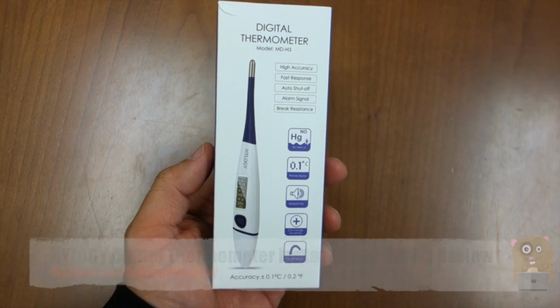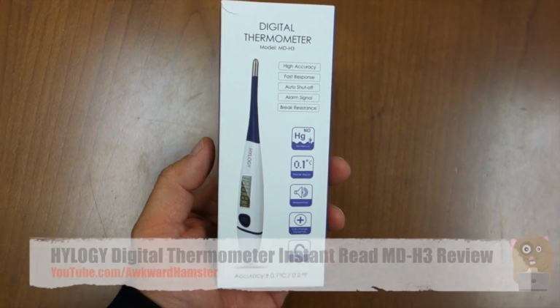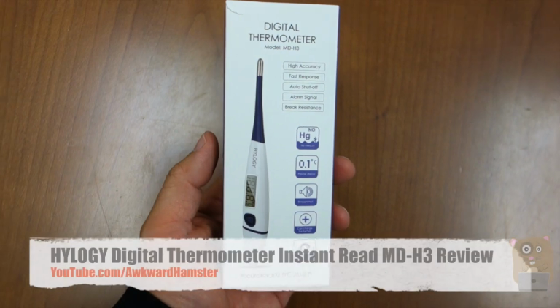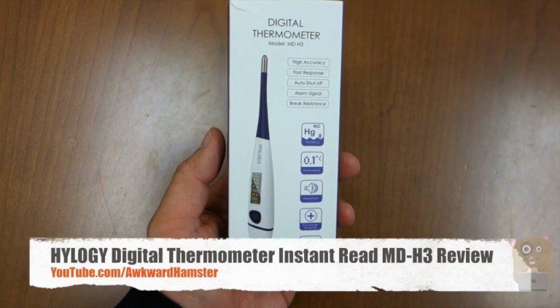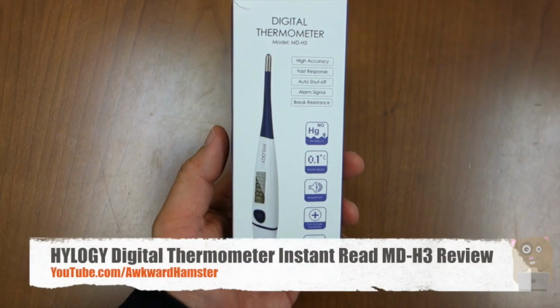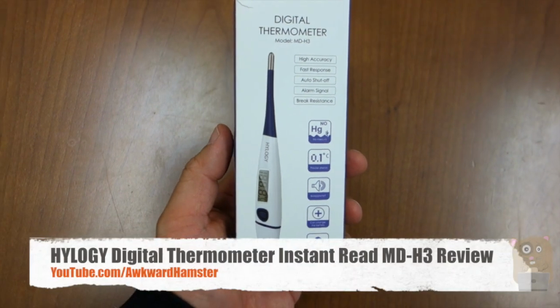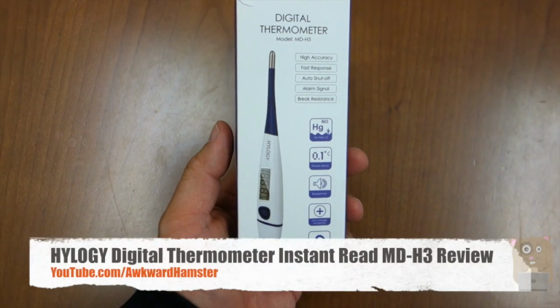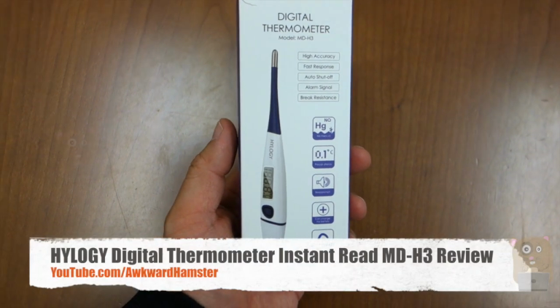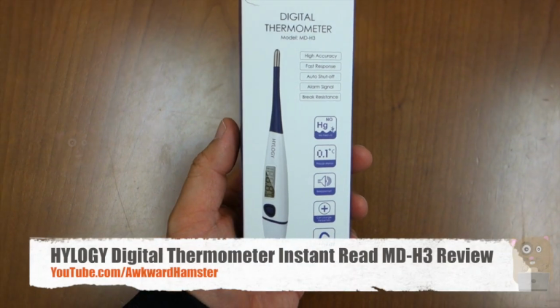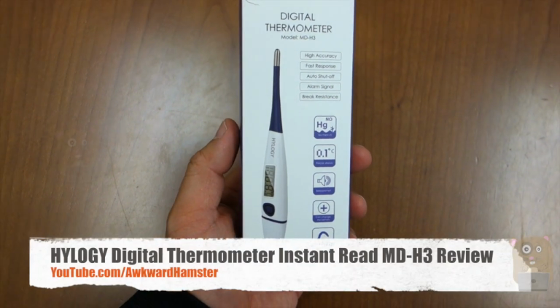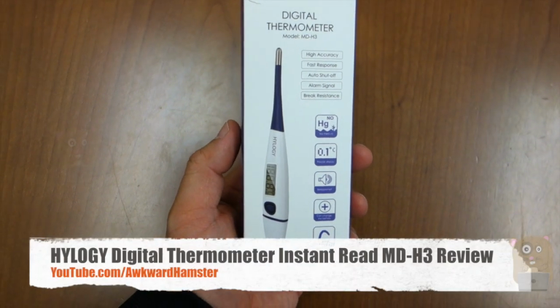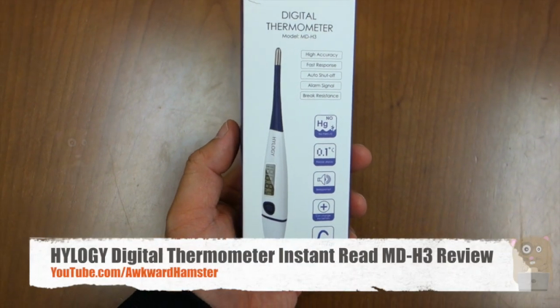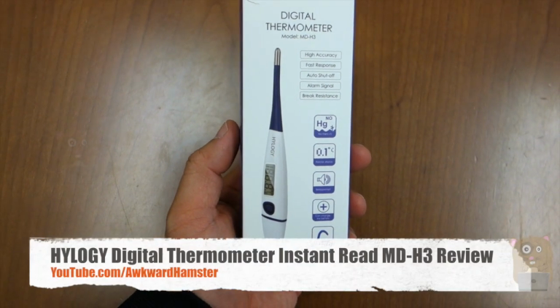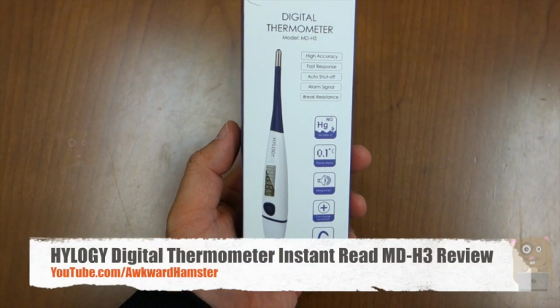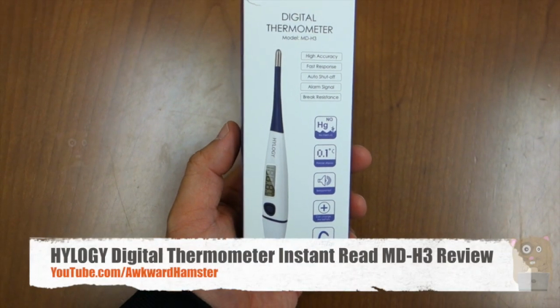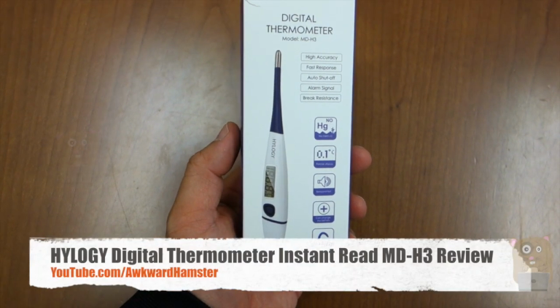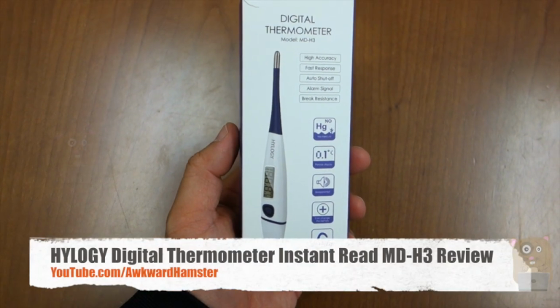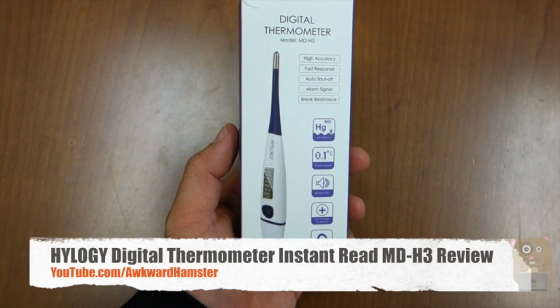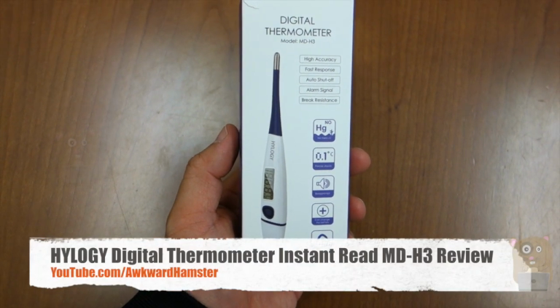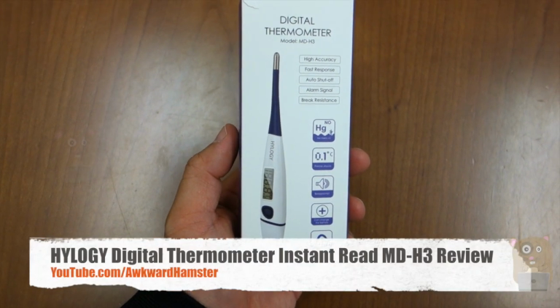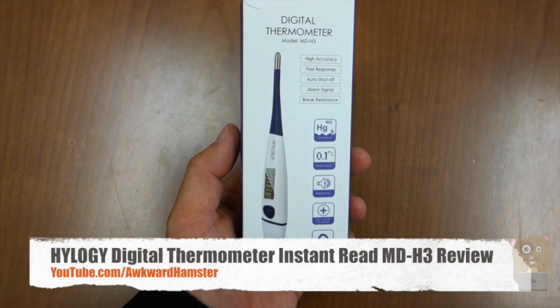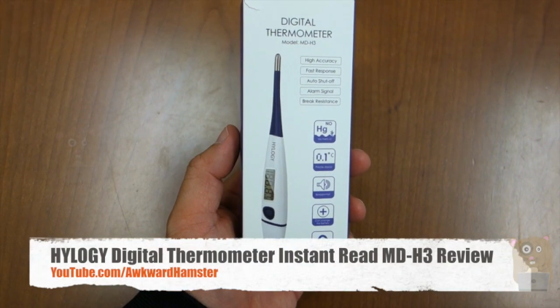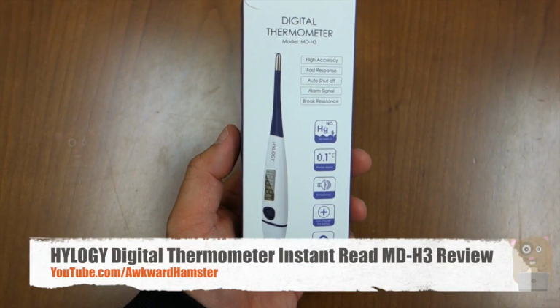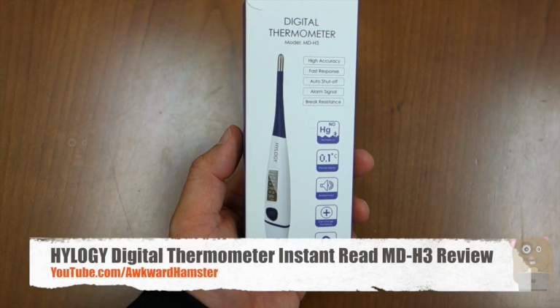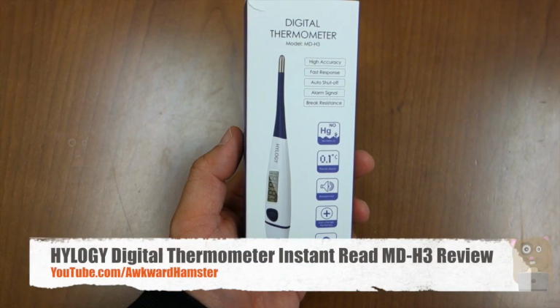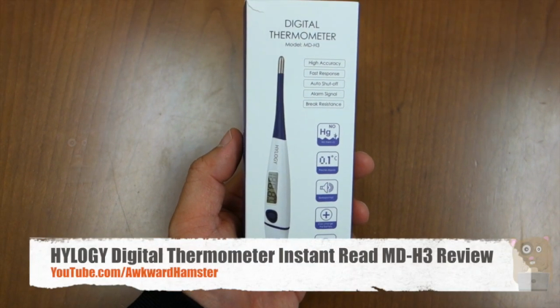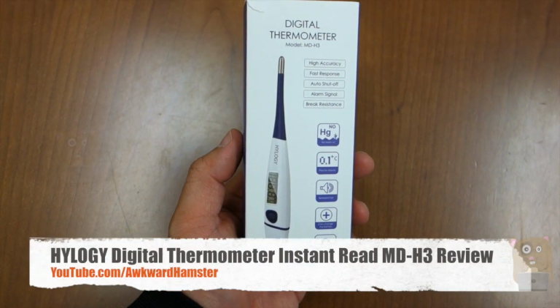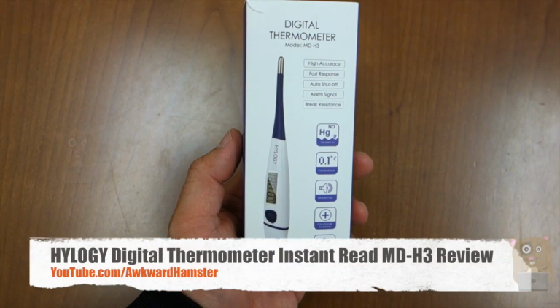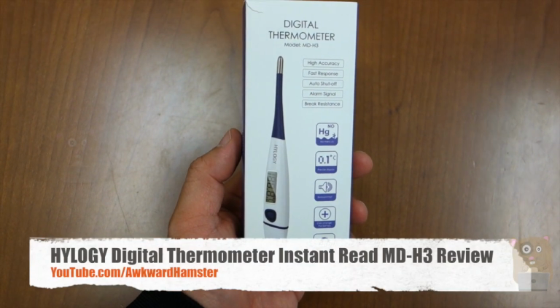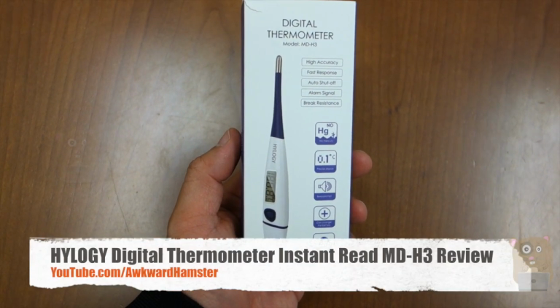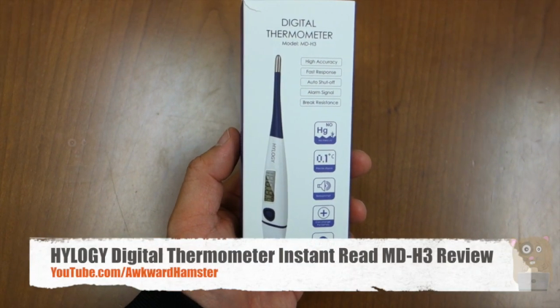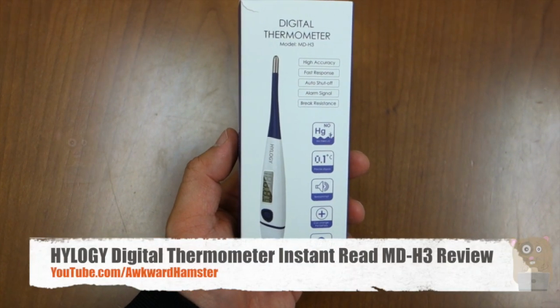Hi, welcome to Uncle Hamster. Today I'll be reviewing this digital thermometer by Halogy, the model's MD-H3.